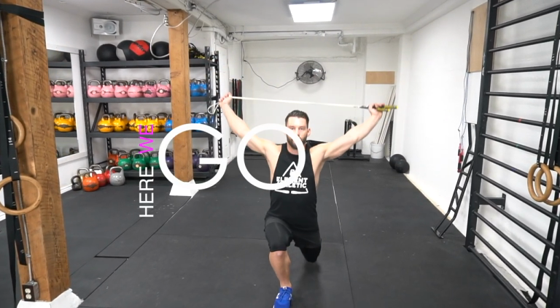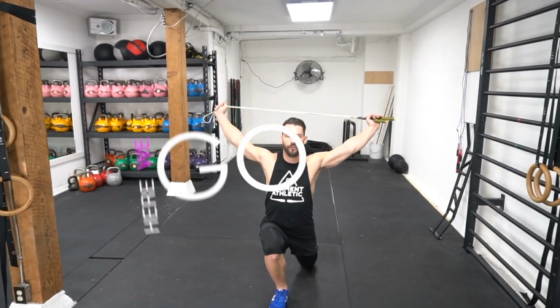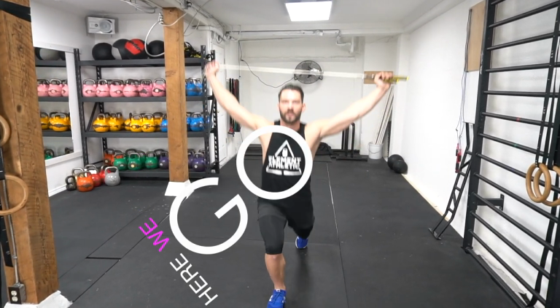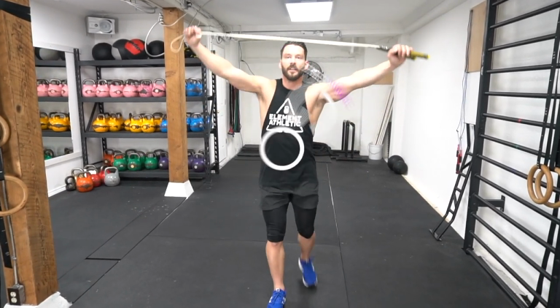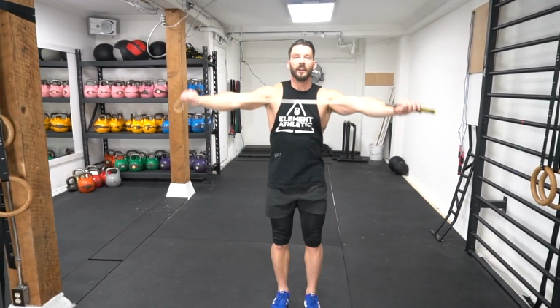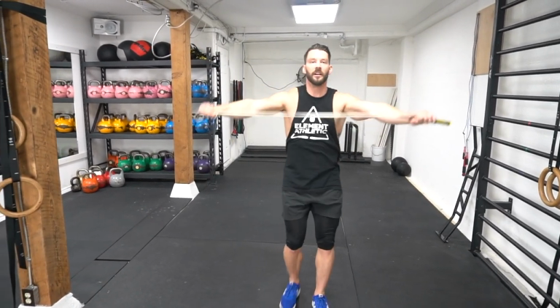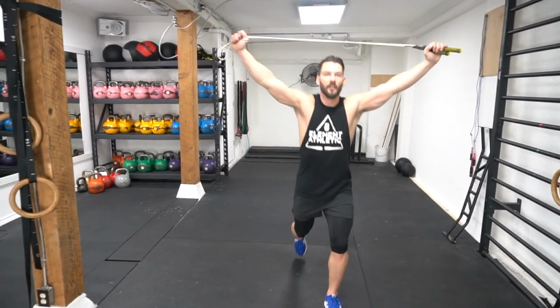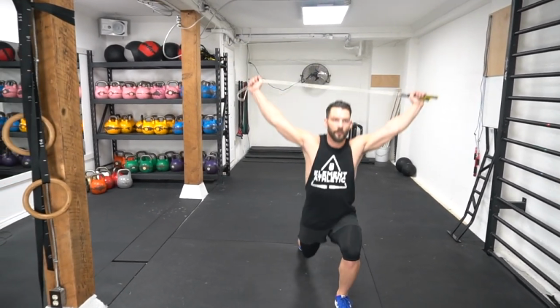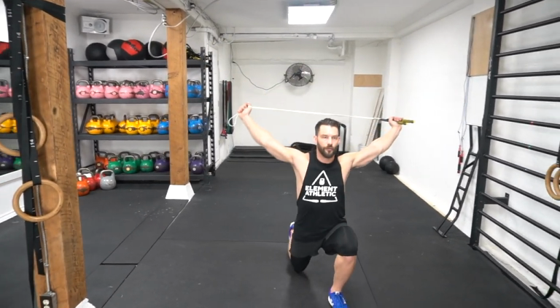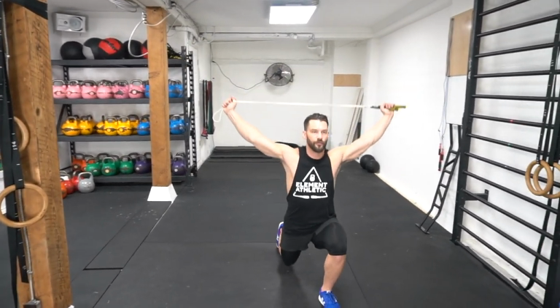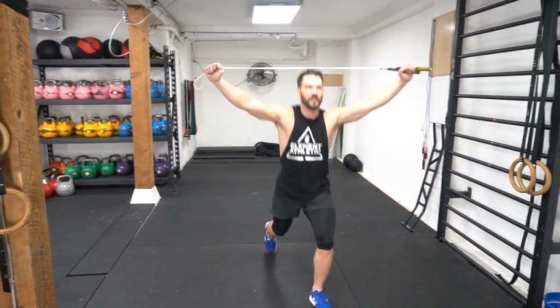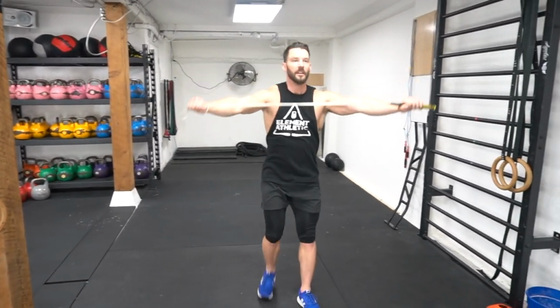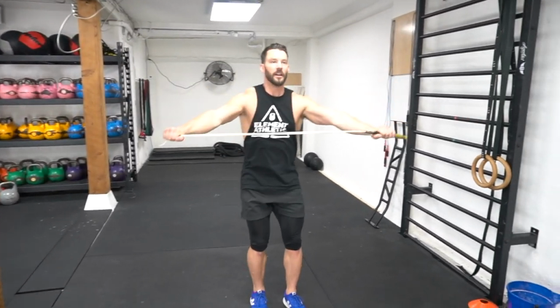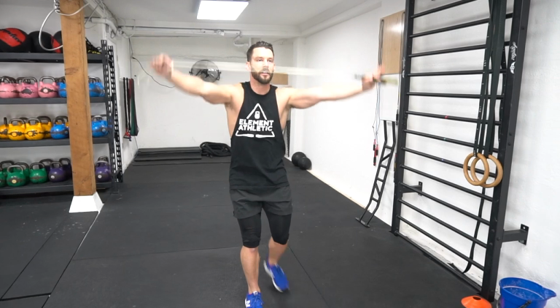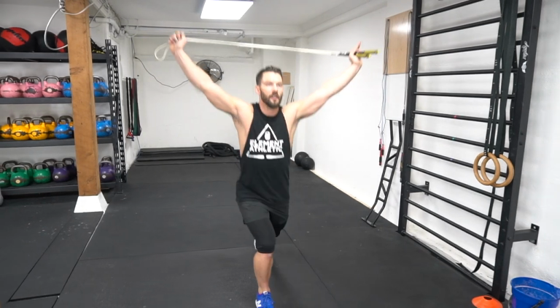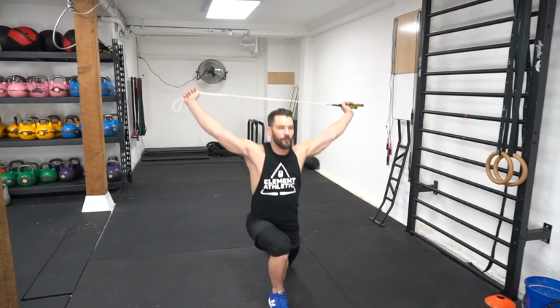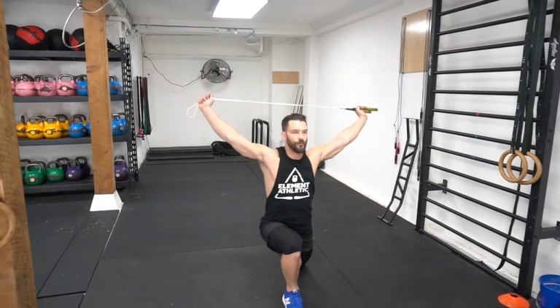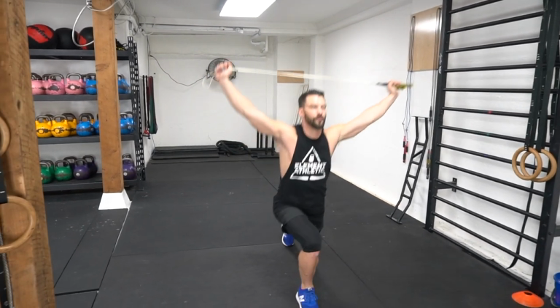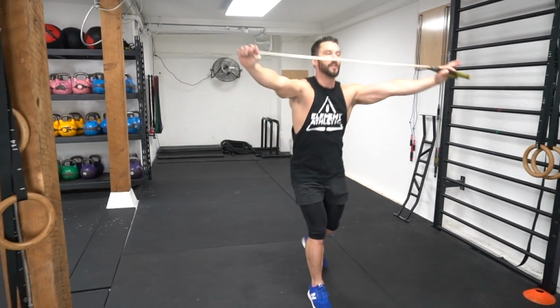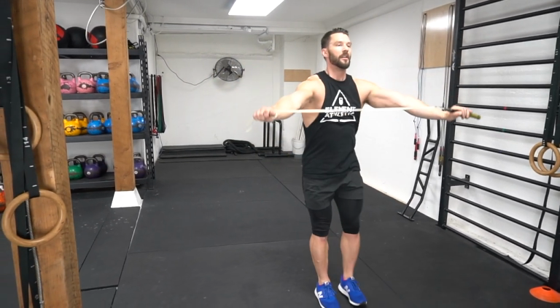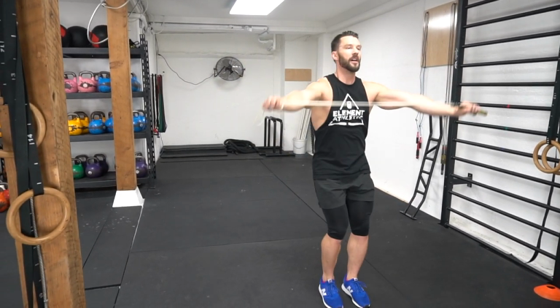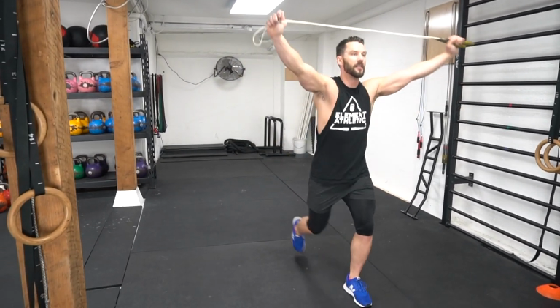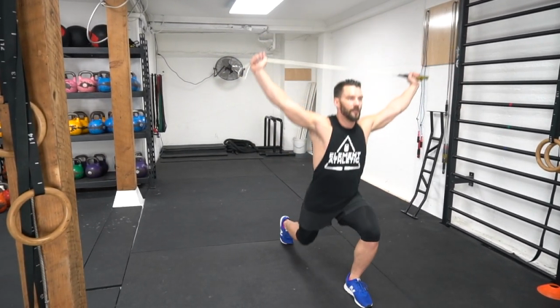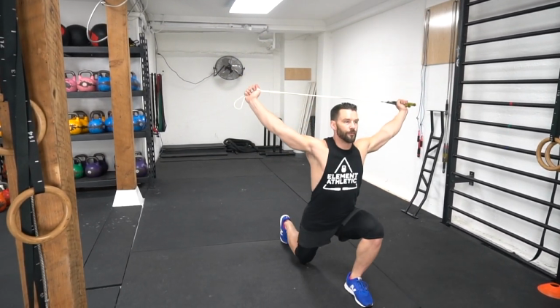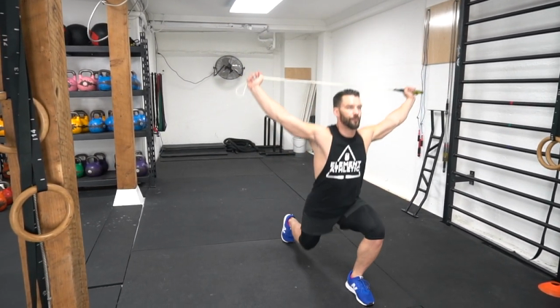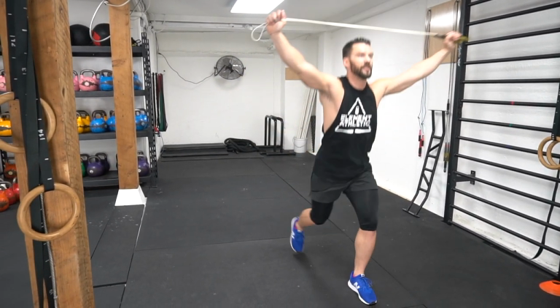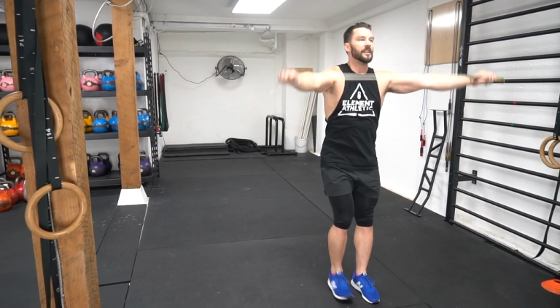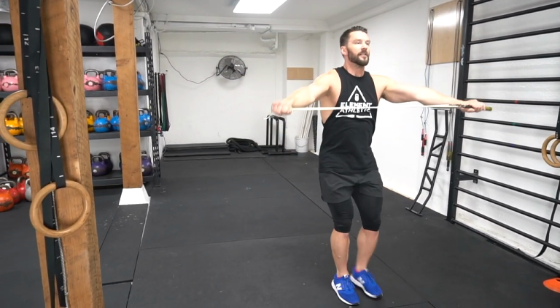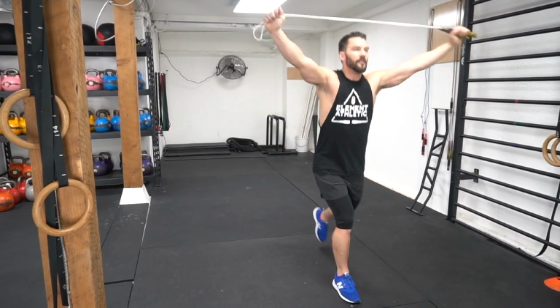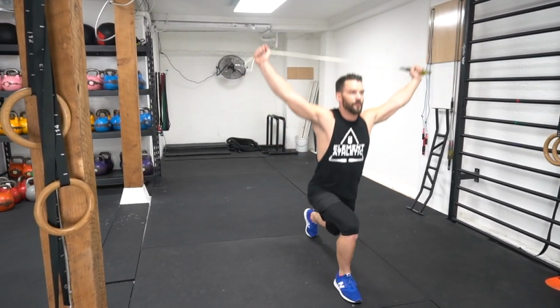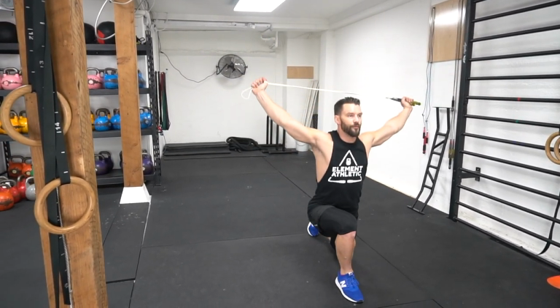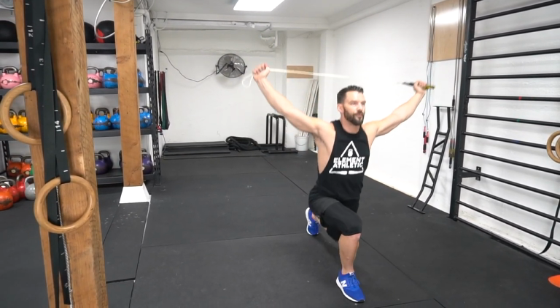As you step back, you want to raise the rope up overhead. Keep the rope tight as well by pulling it apart so you create a lot of tension in the upper body and shoulders.